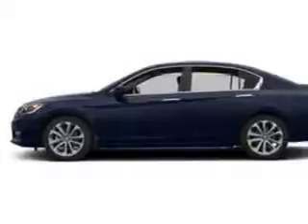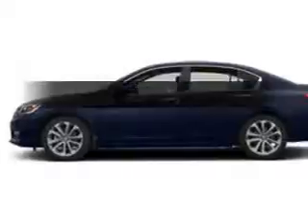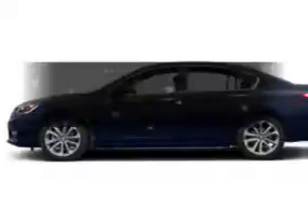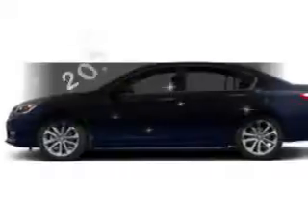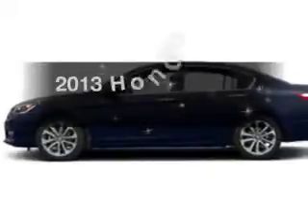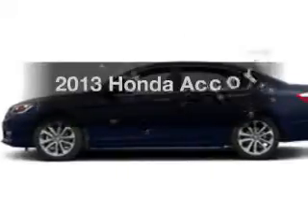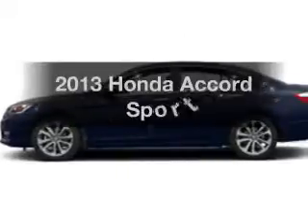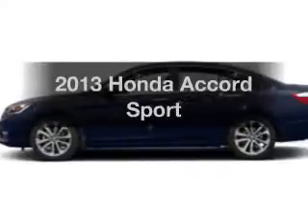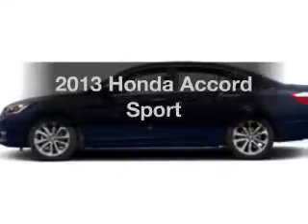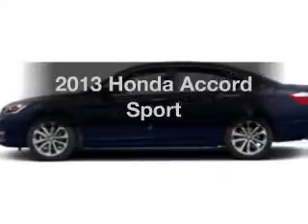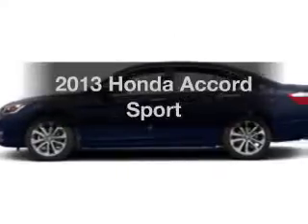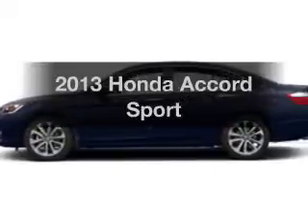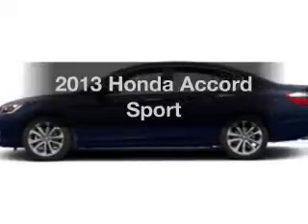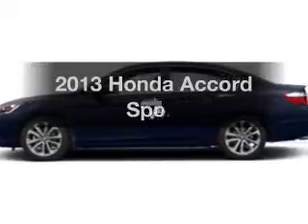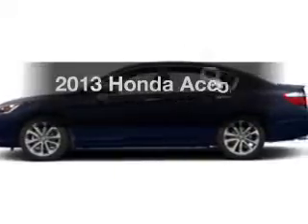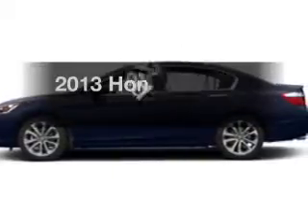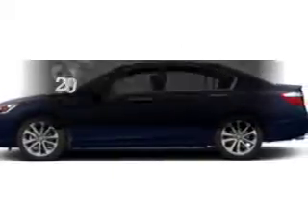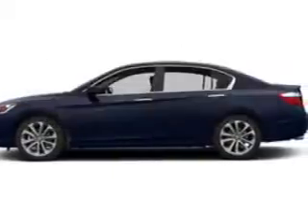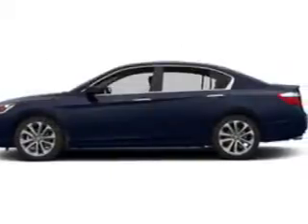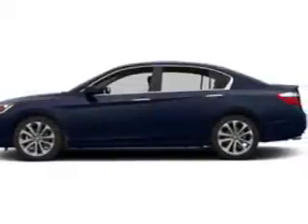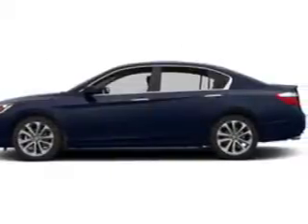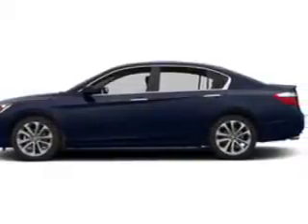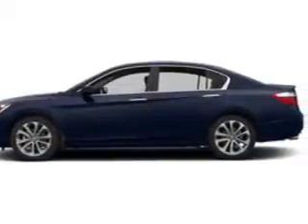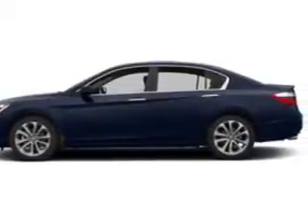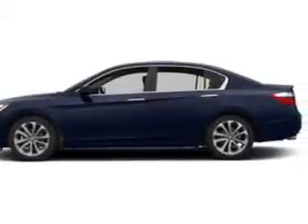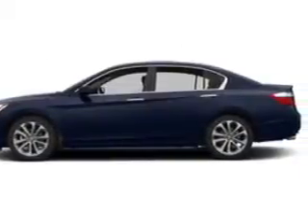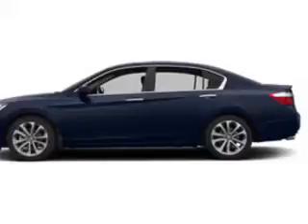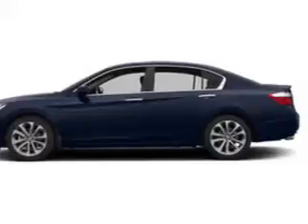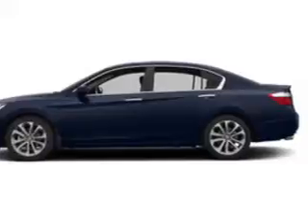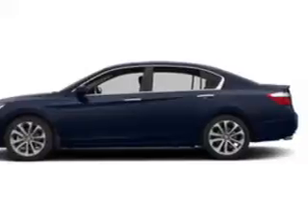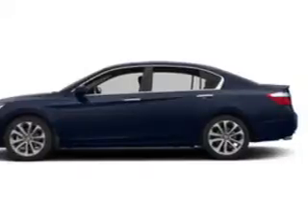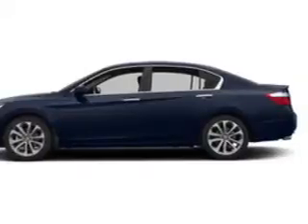Presenting the 2013 Honda Accord. Travel the roads in style and comfort in this great vehicle.